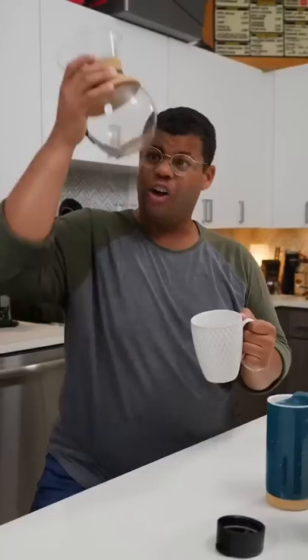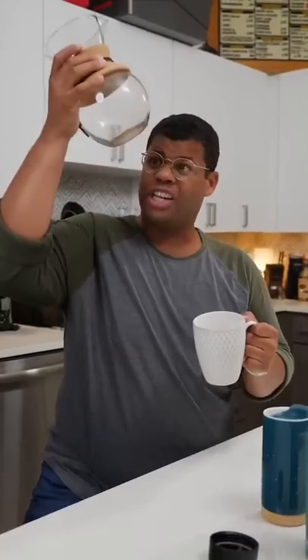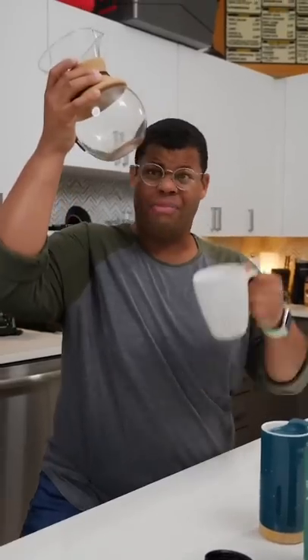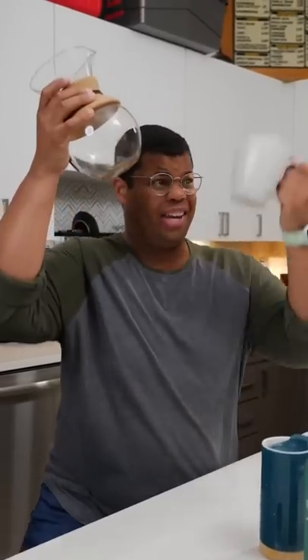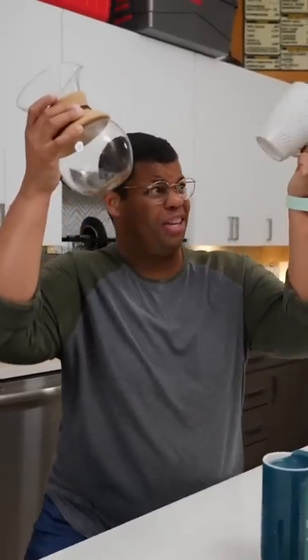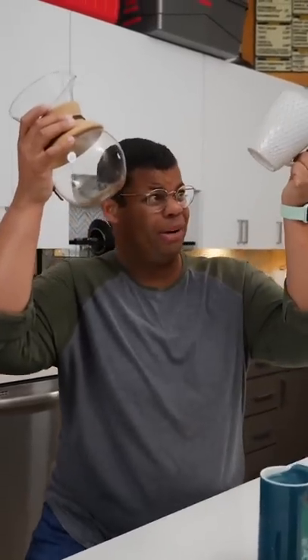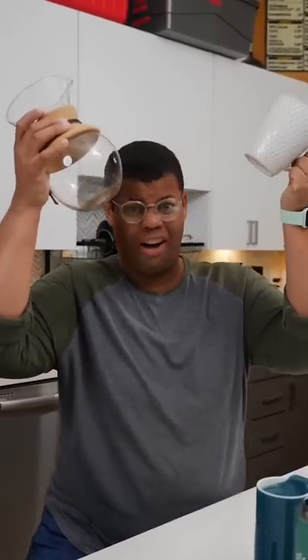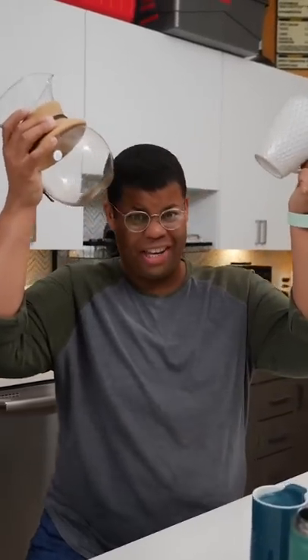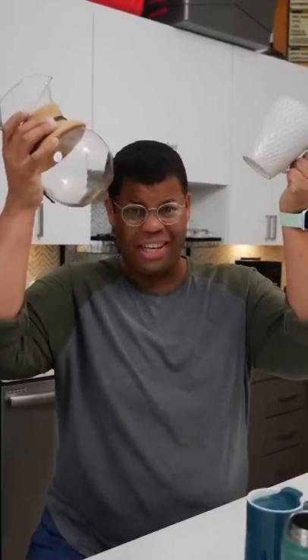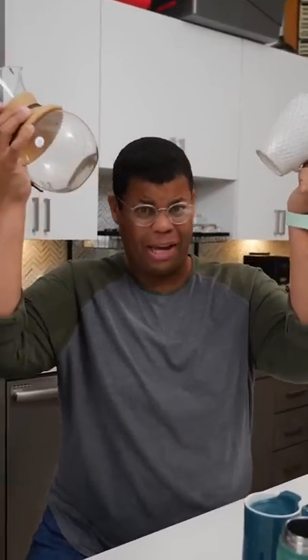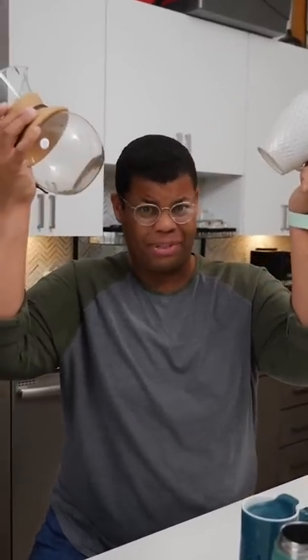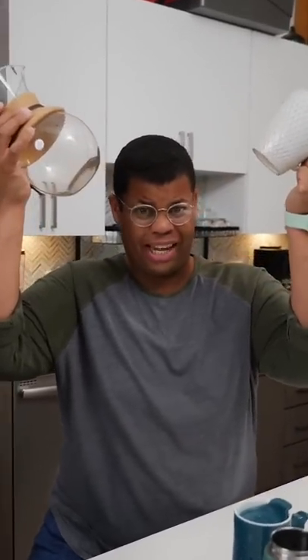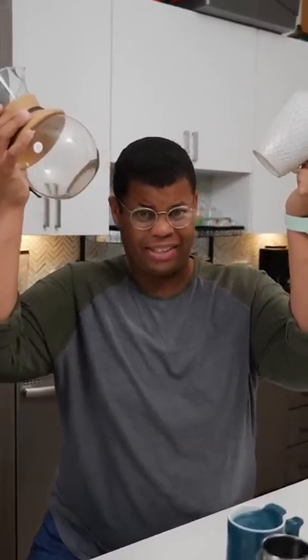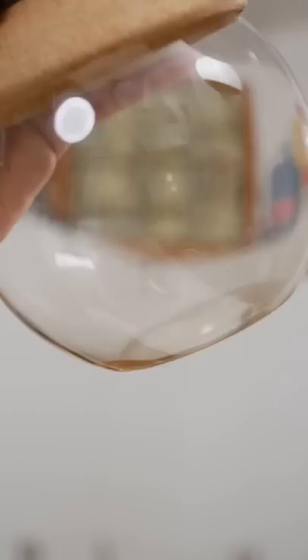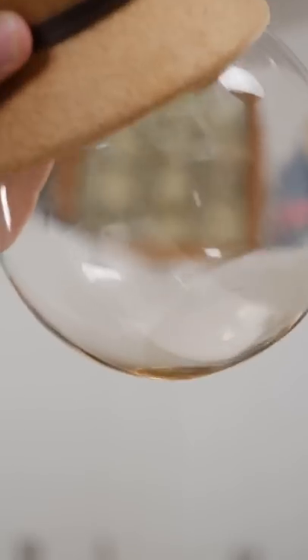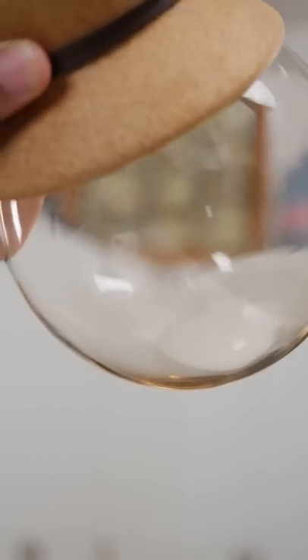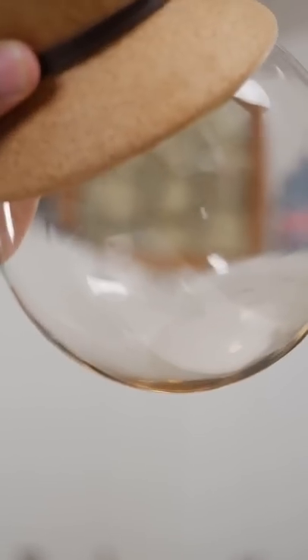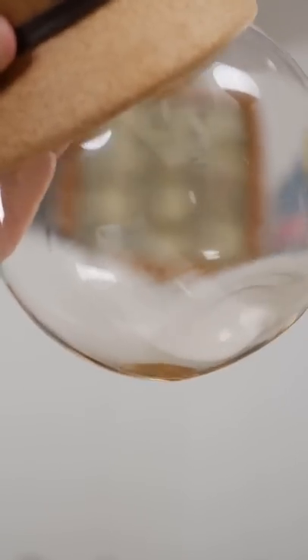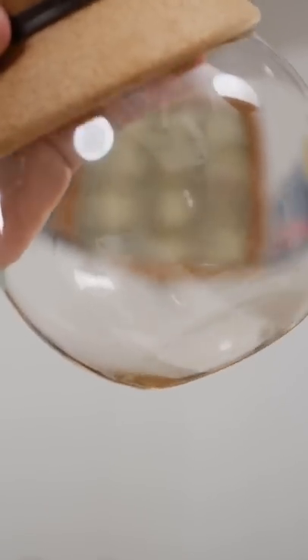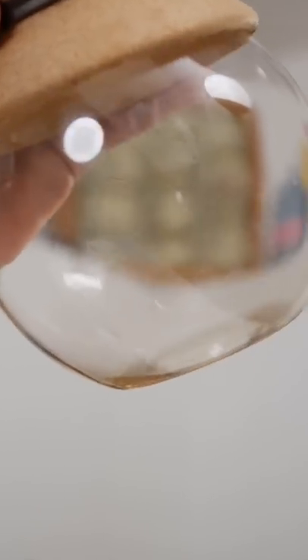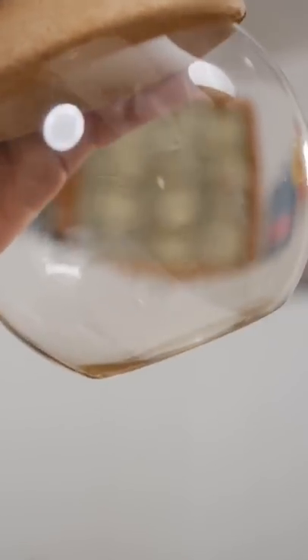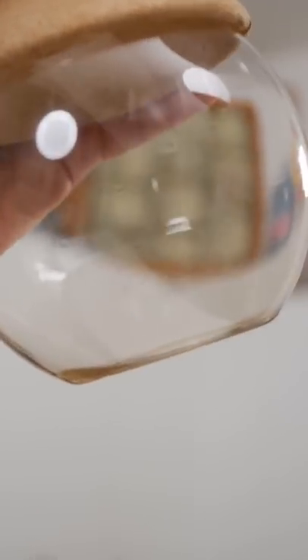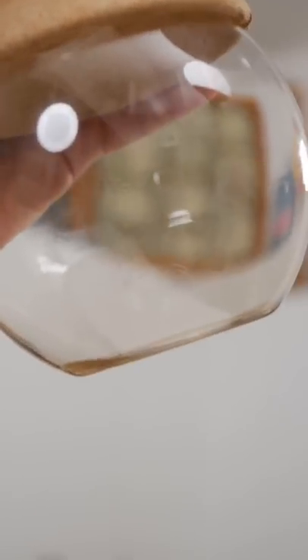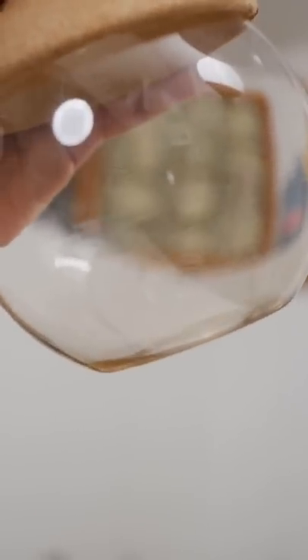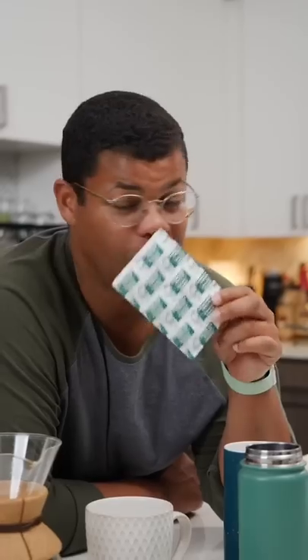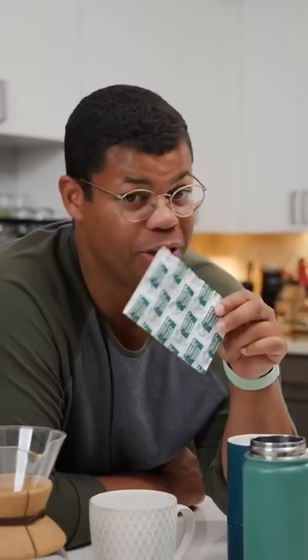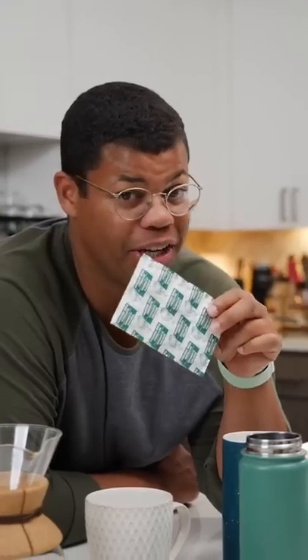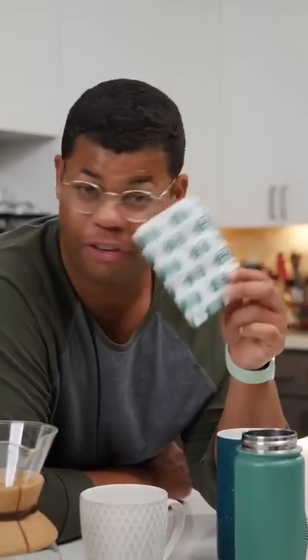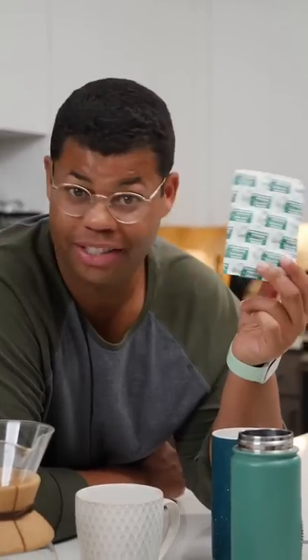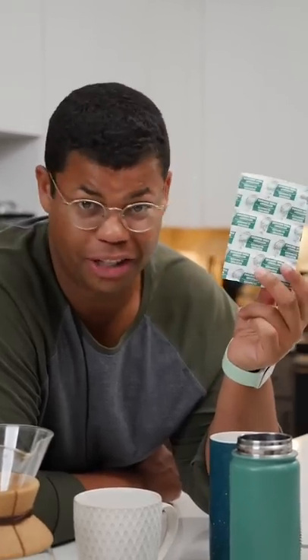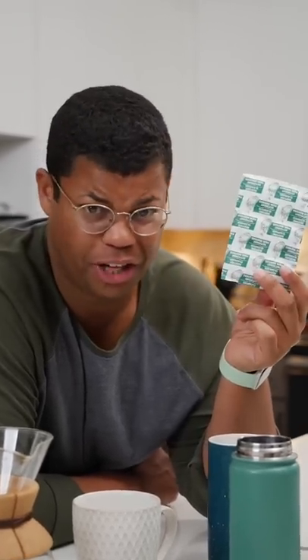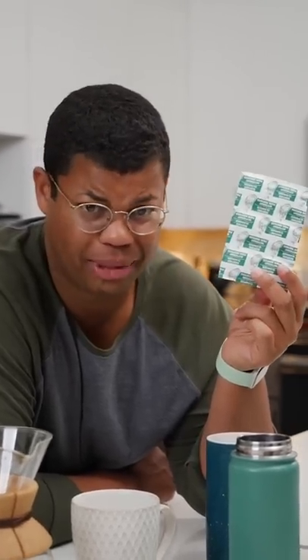Over time, anything you put coffee in can pick up stains. Here's how to get rid of coffee stains and hard water. So I'm going to use my good friend, denture tablets.